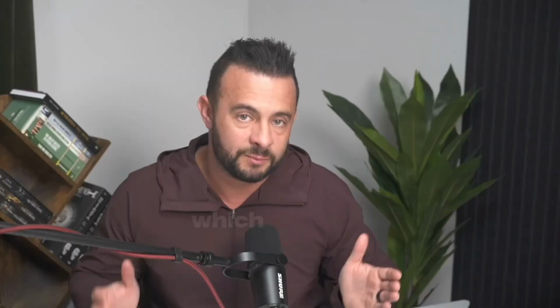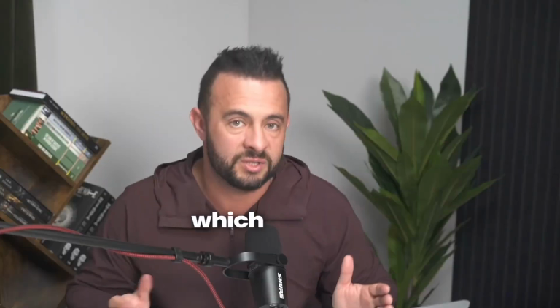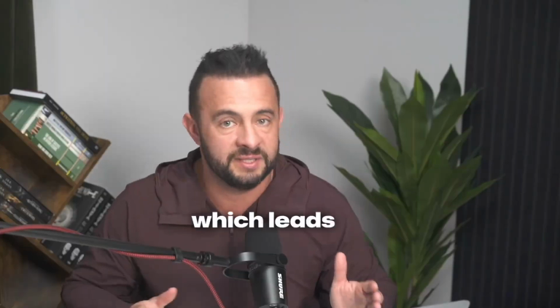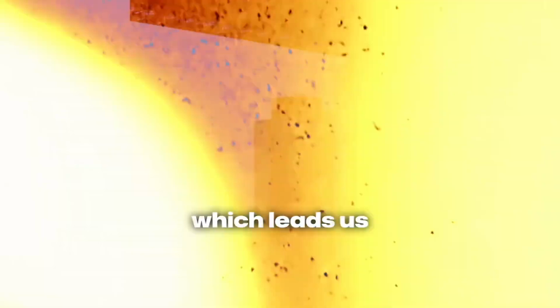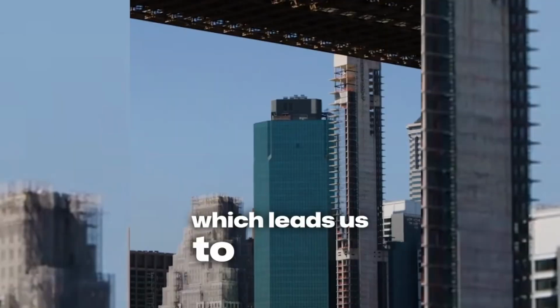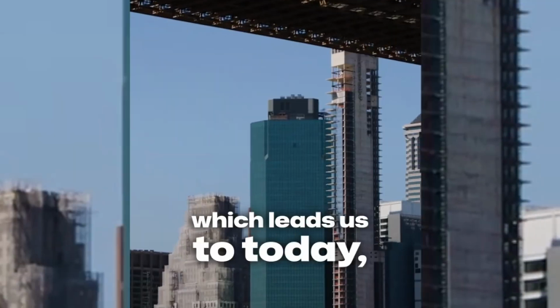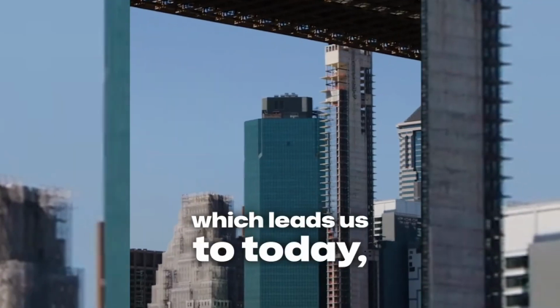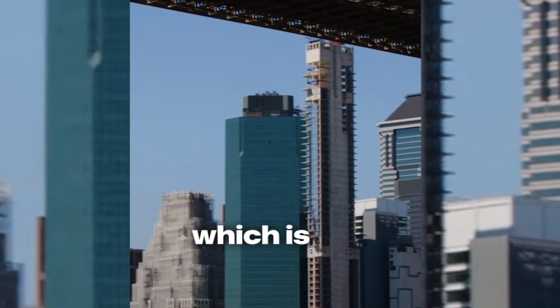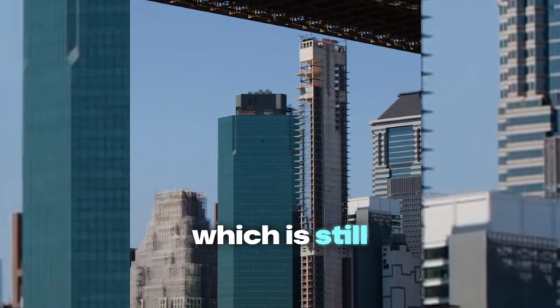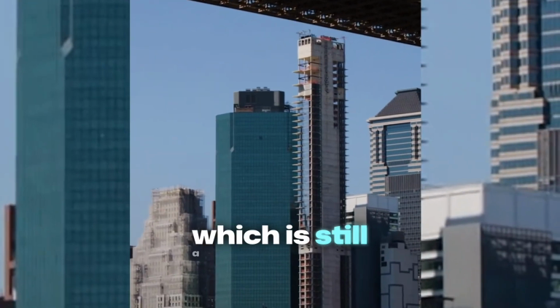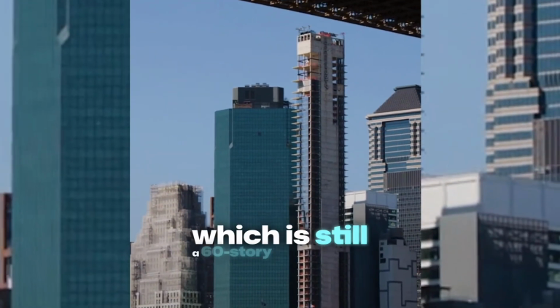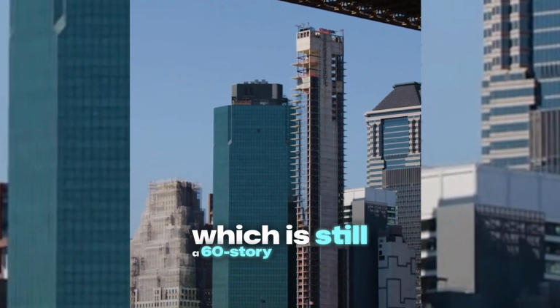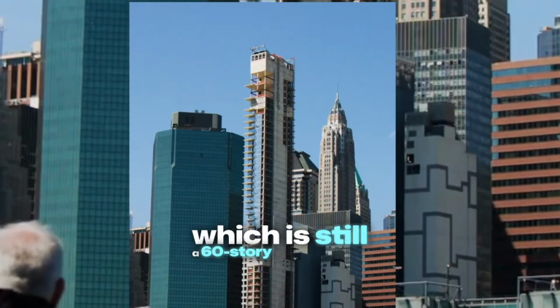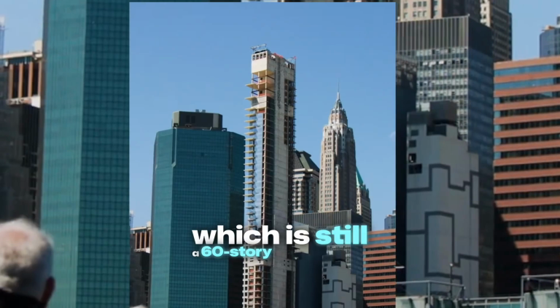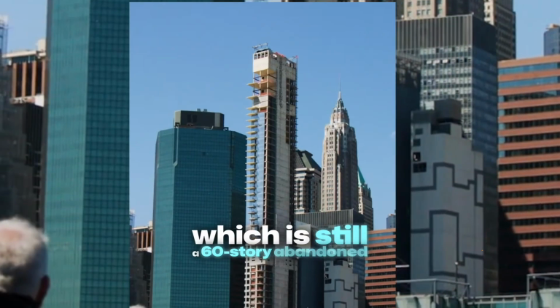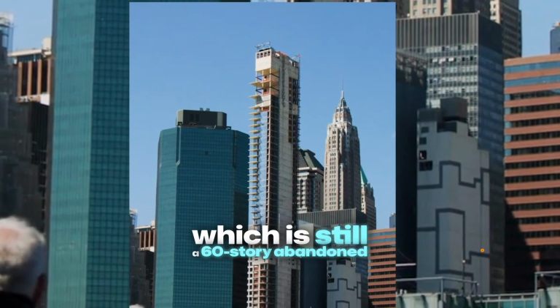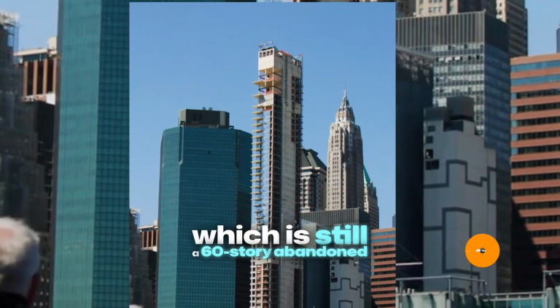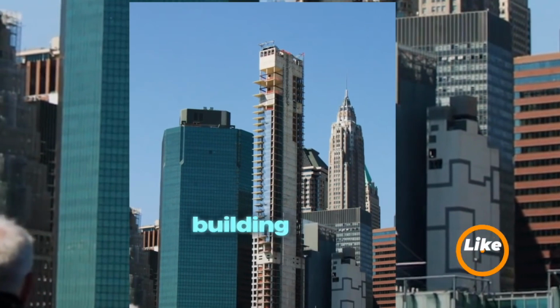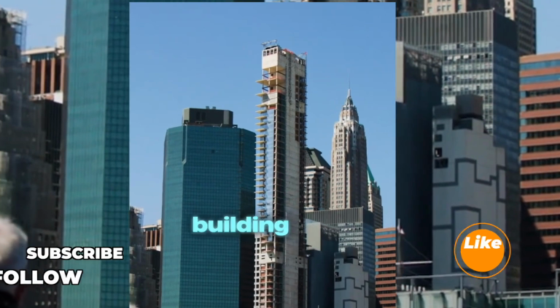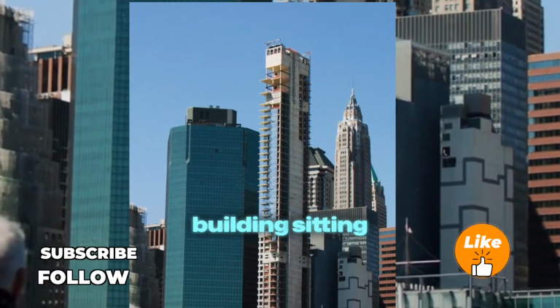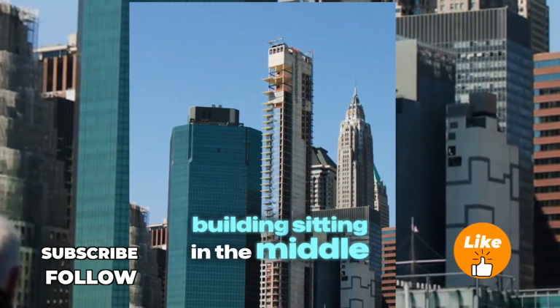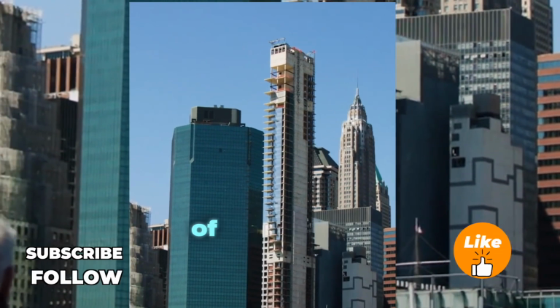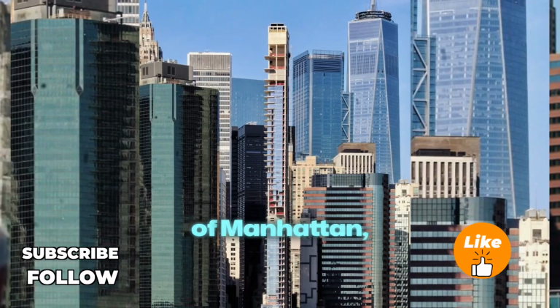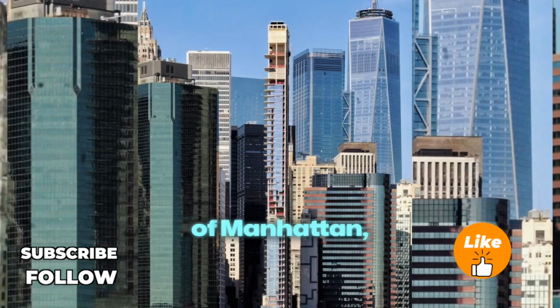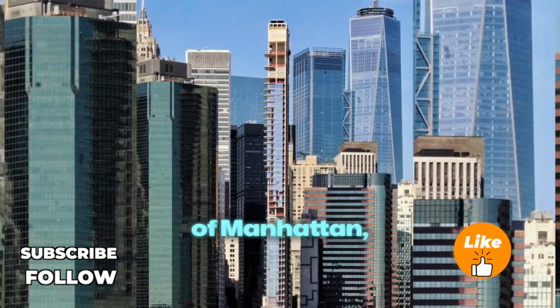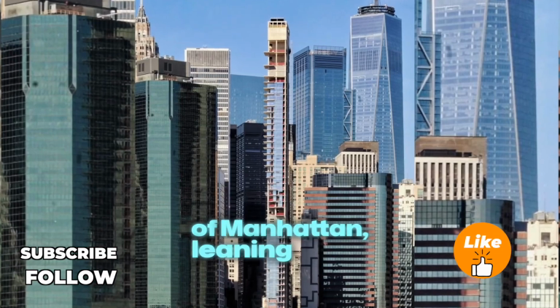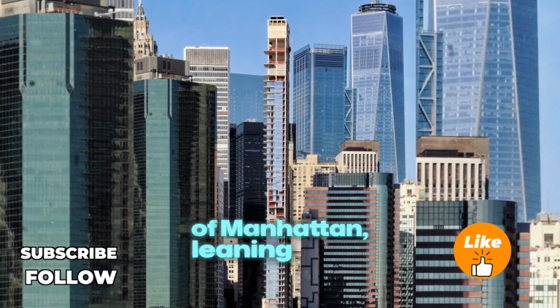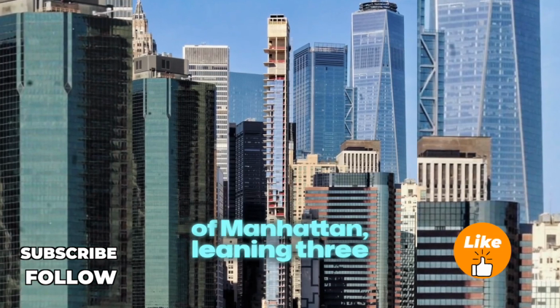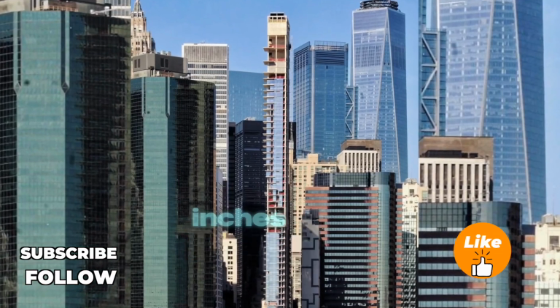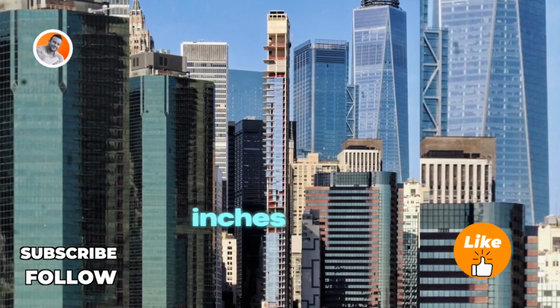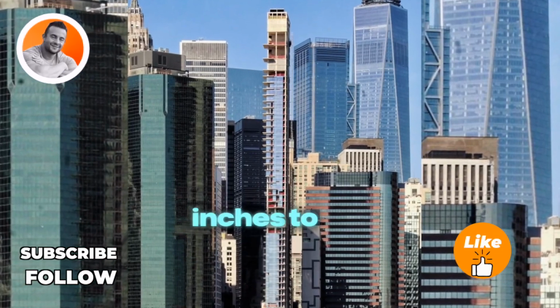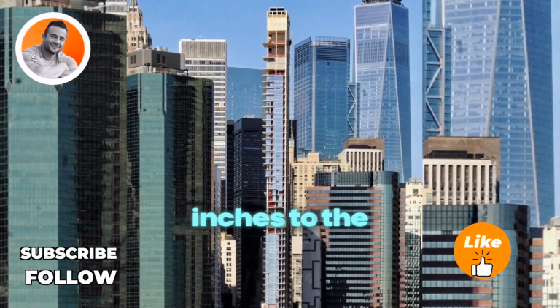Which leads us to today — still a 60-story abandoned building sitting in the middle of Manhattan, leaning three inches to the left.